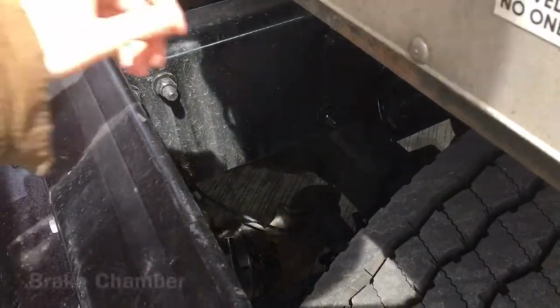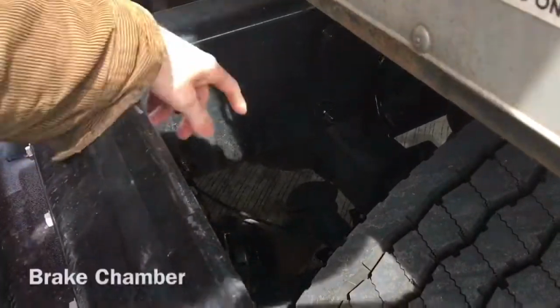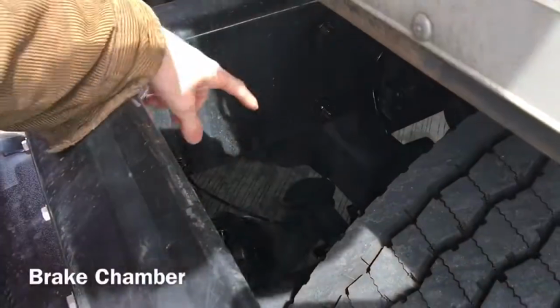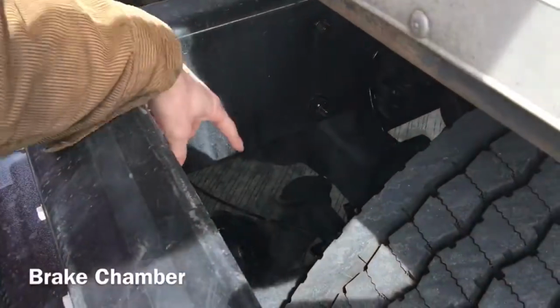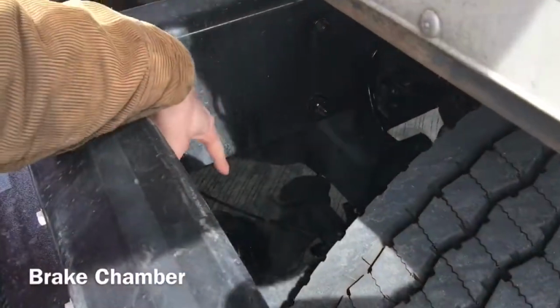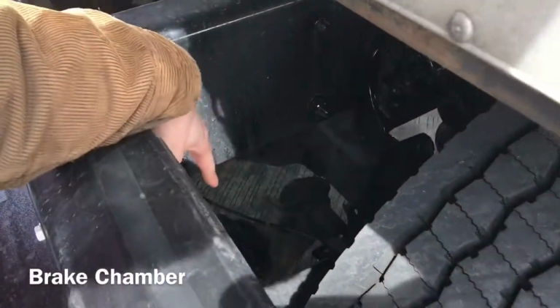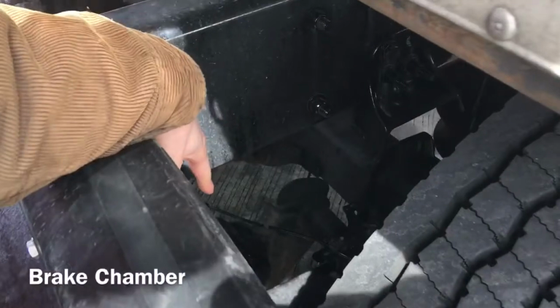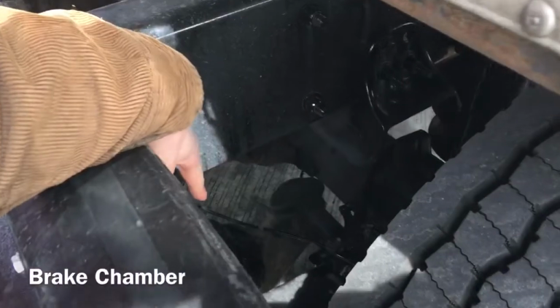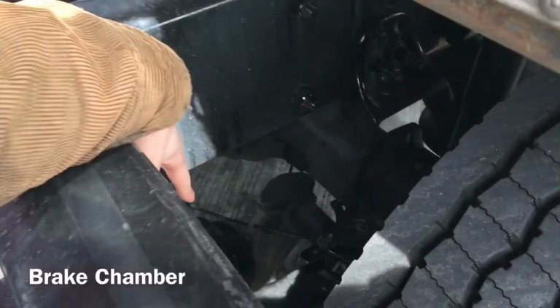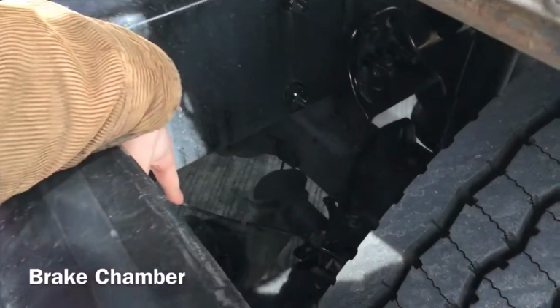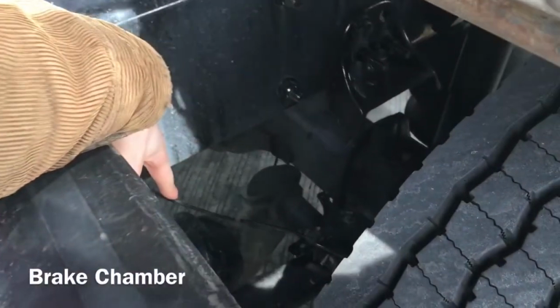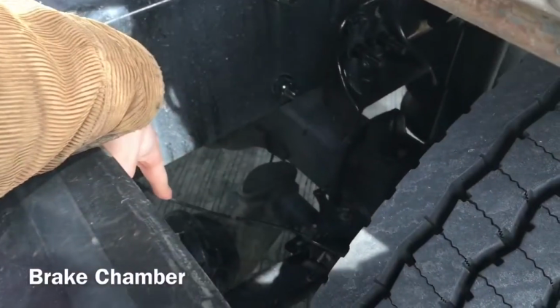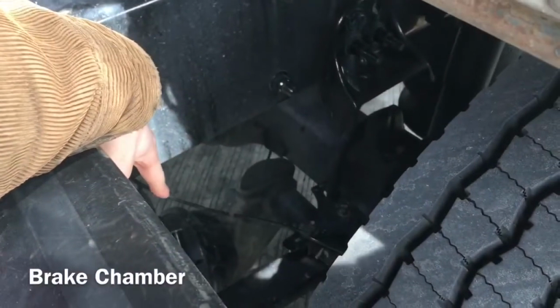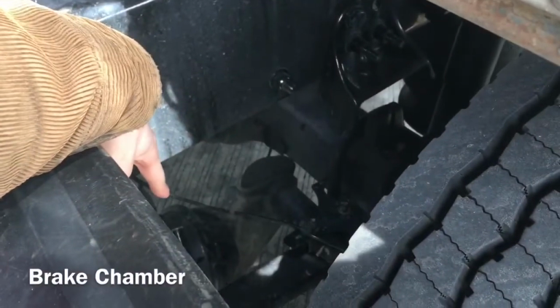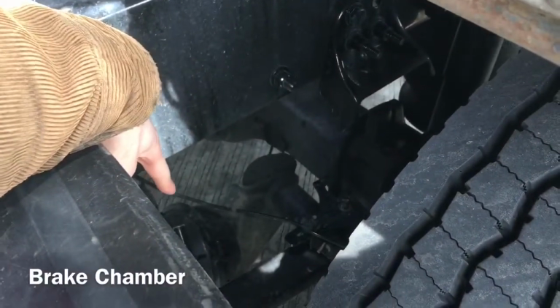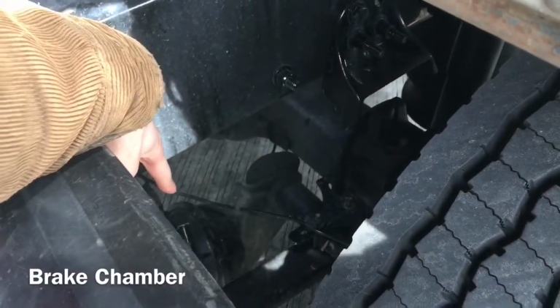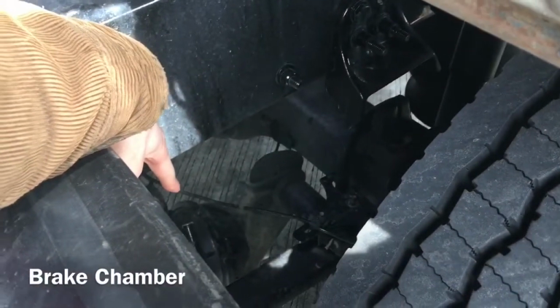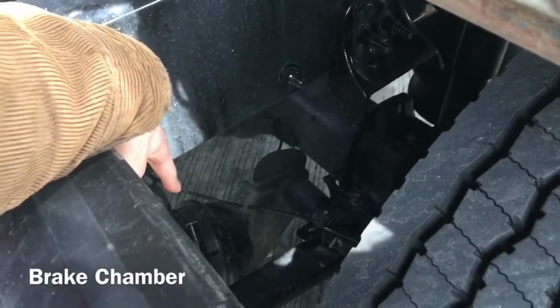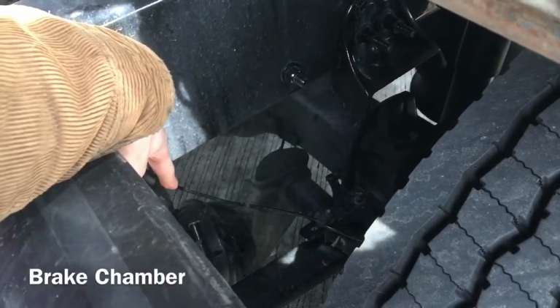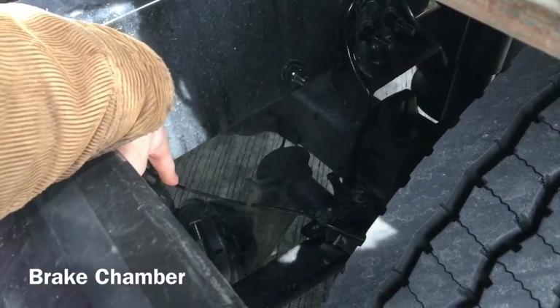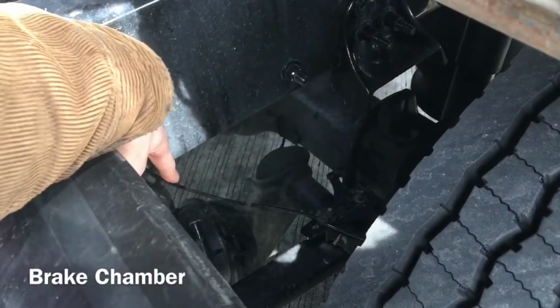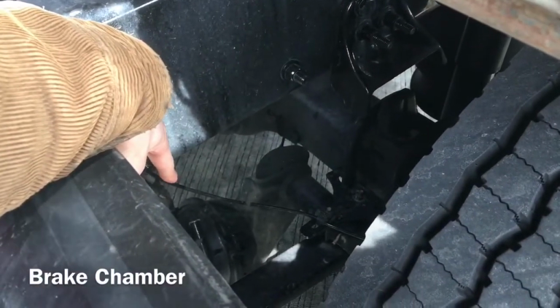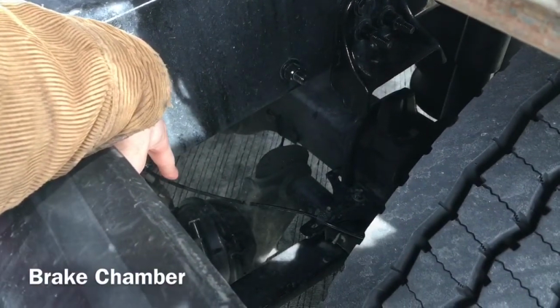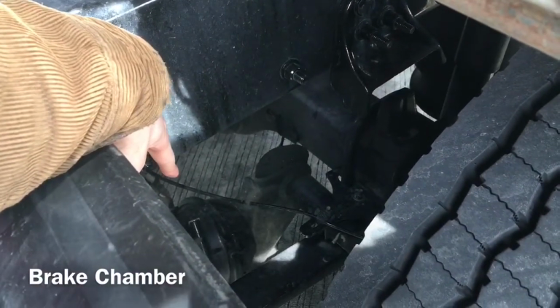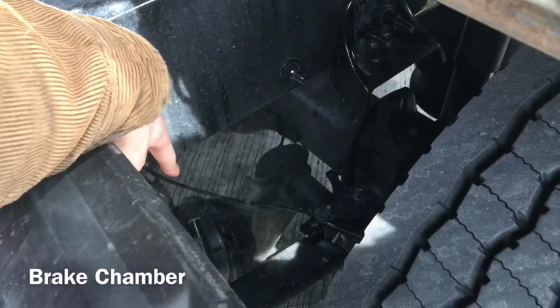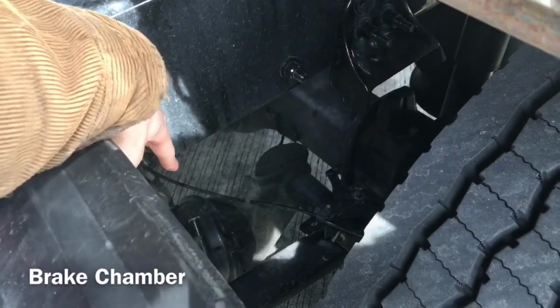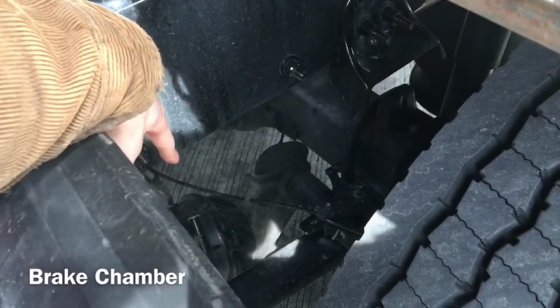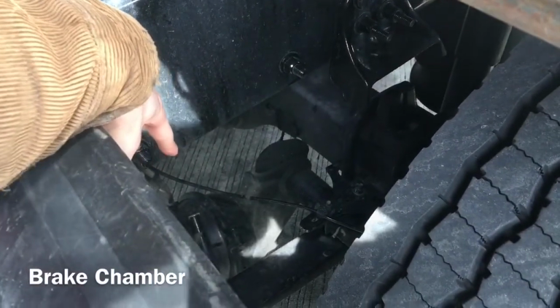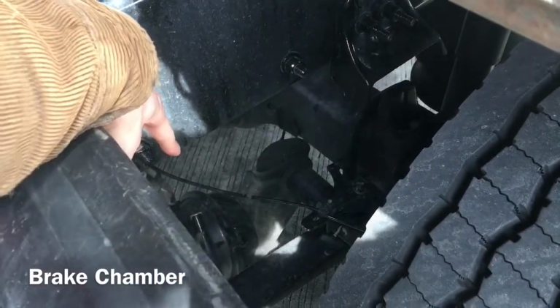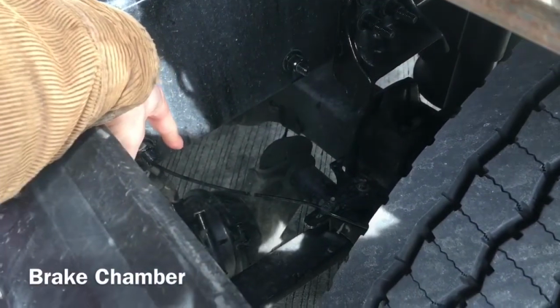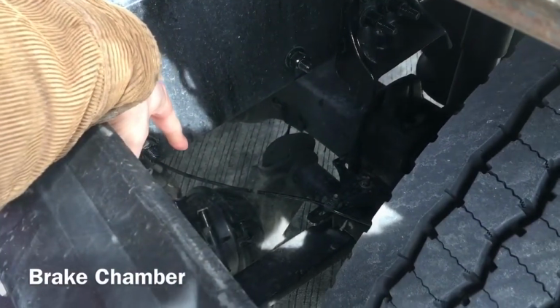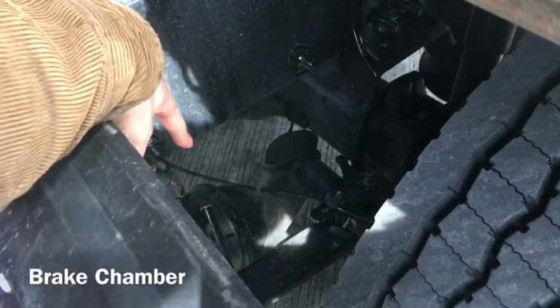I'm going to check my brake chamber, which is properly mounted and secured, not cracked, bent or broken. It is not leaking.